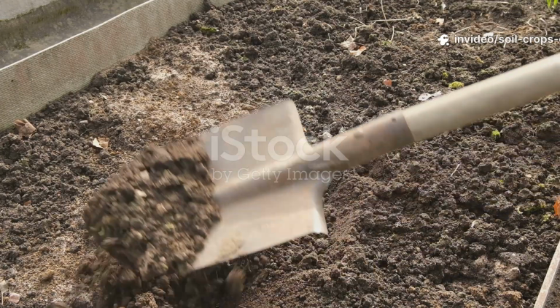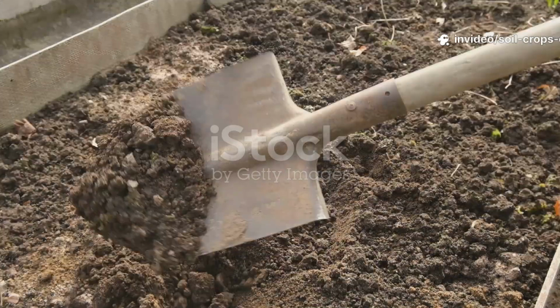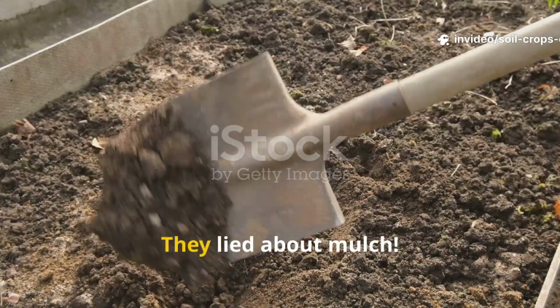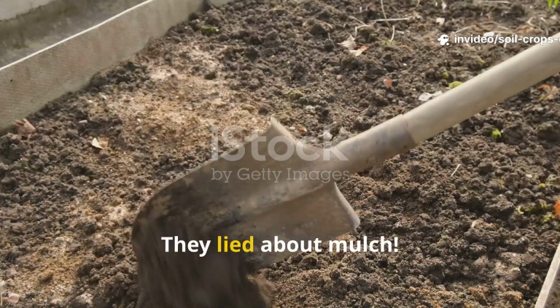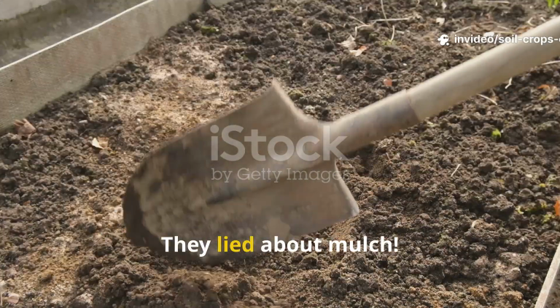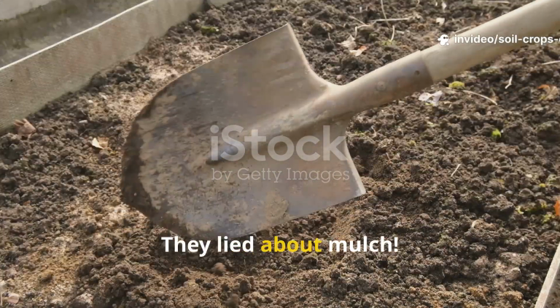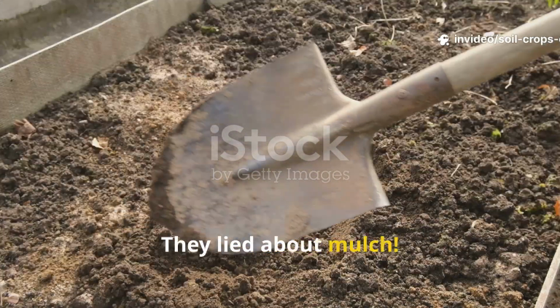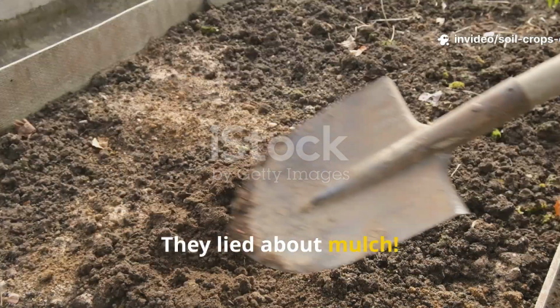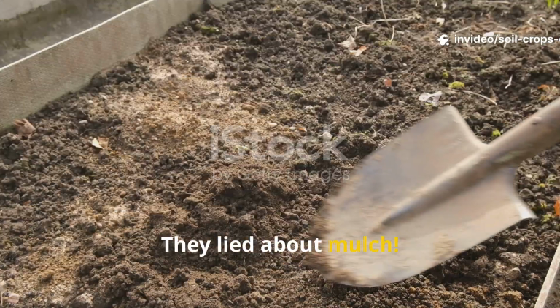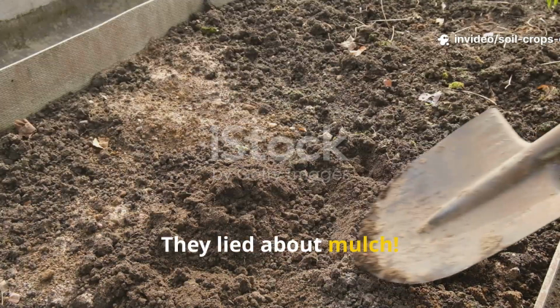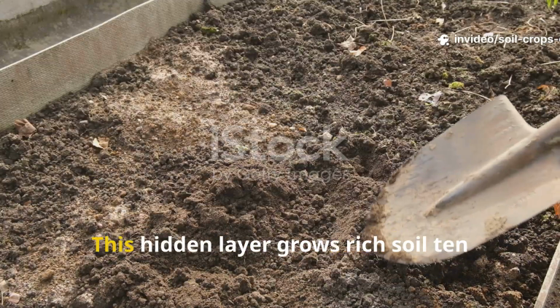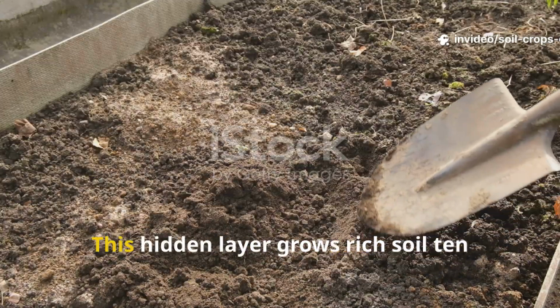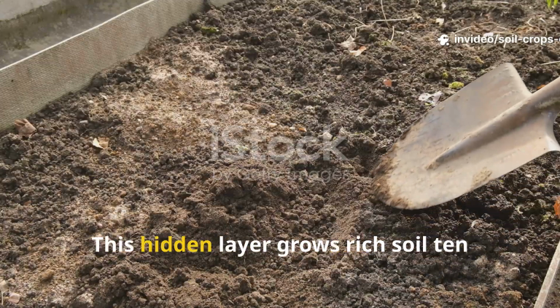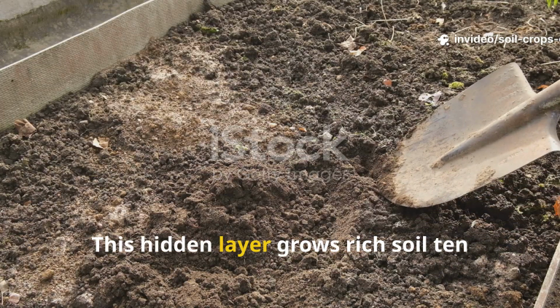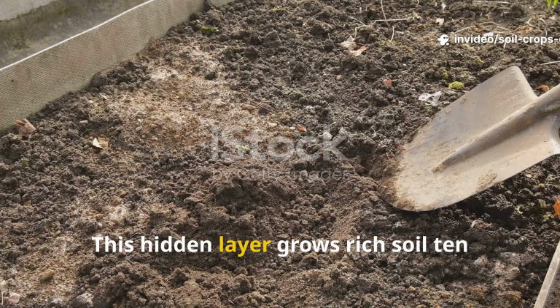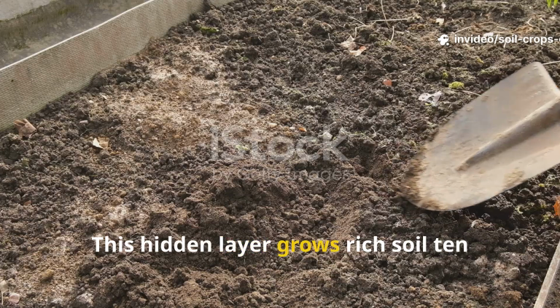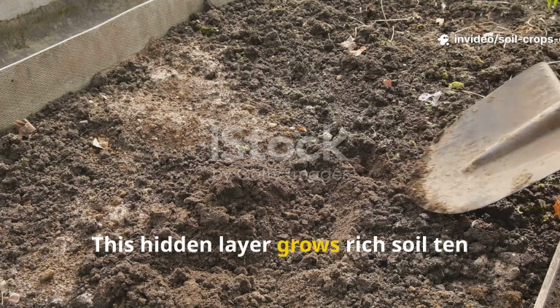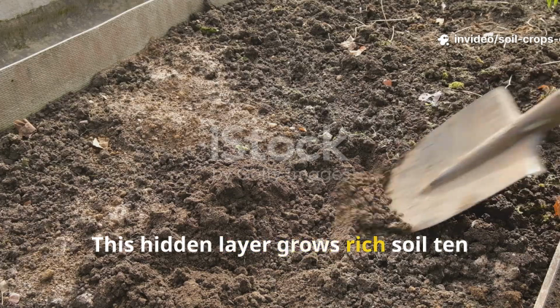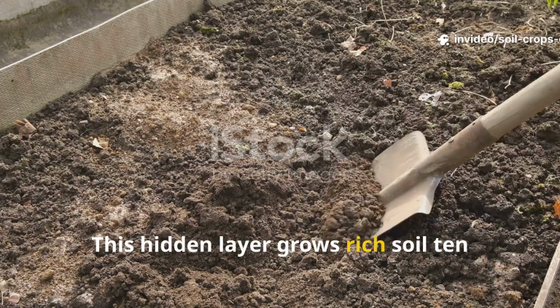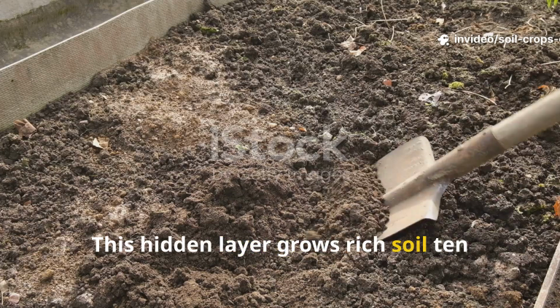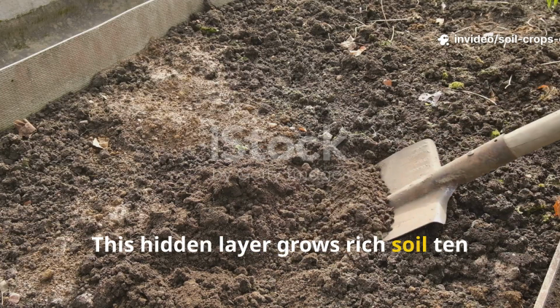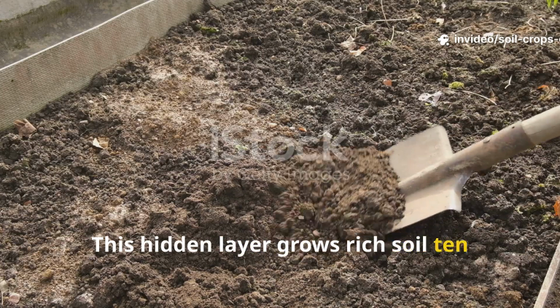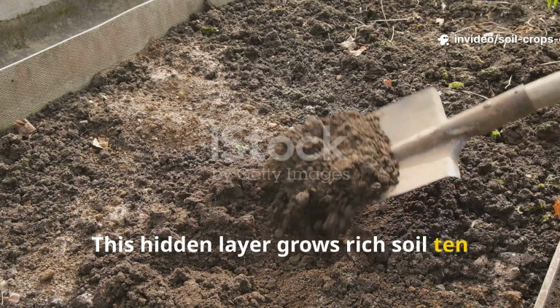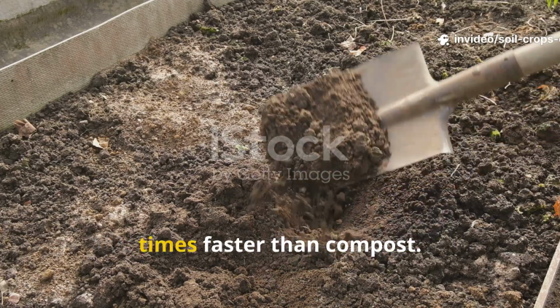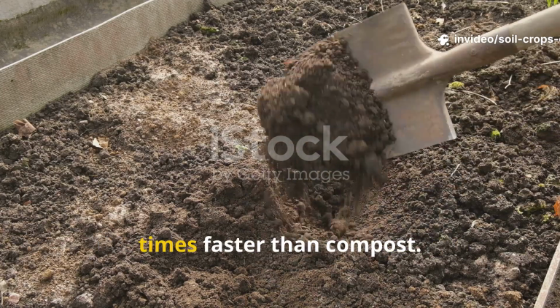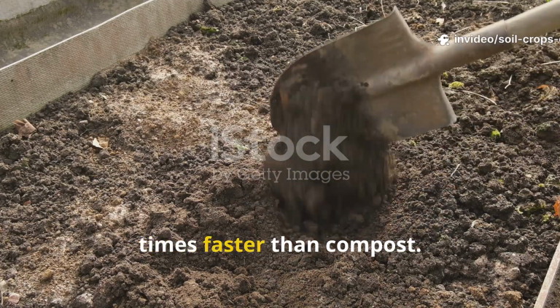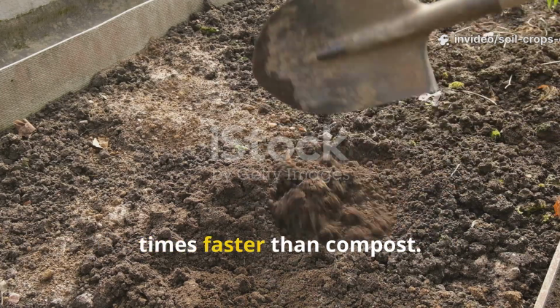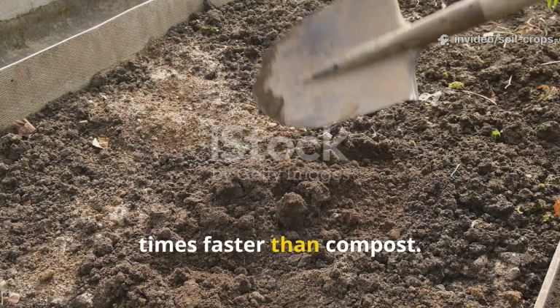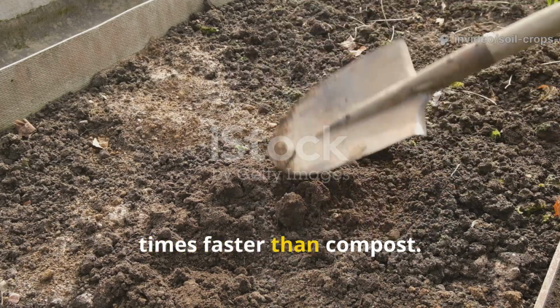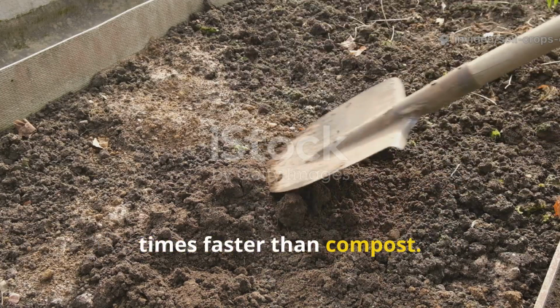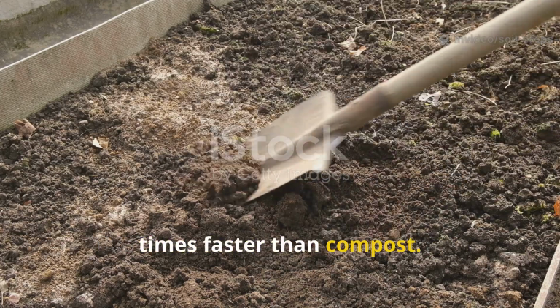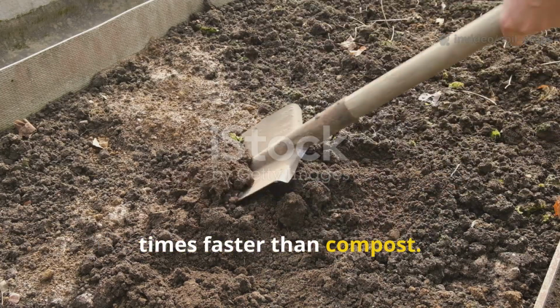They lied about mulch. This hidden layer grows rich soil 10 times faster than compost.